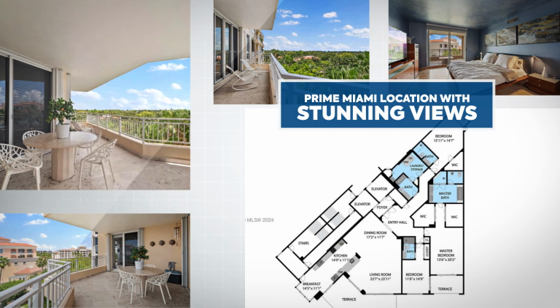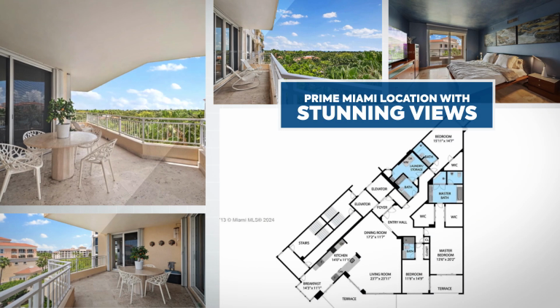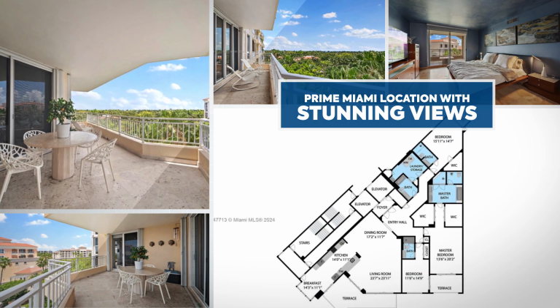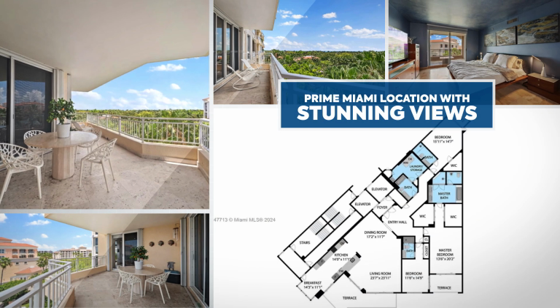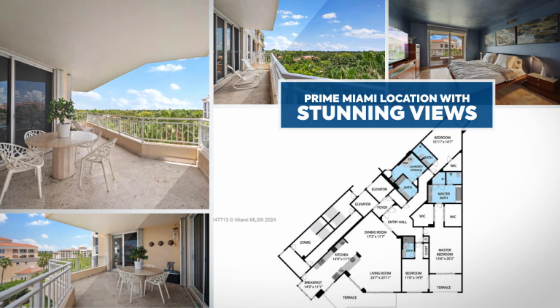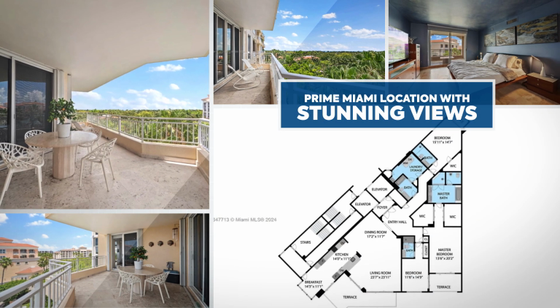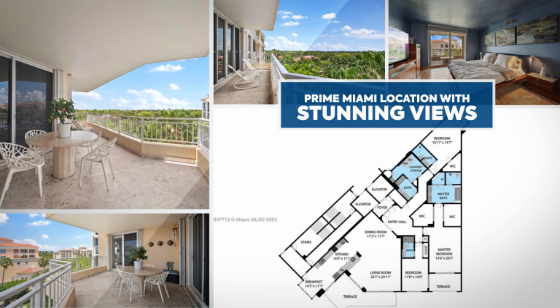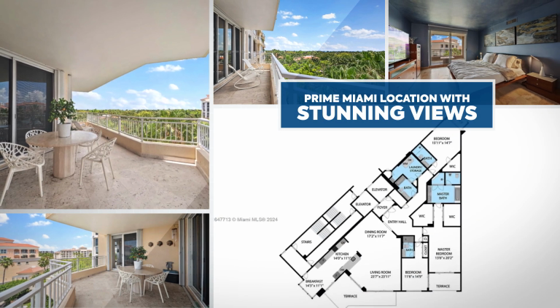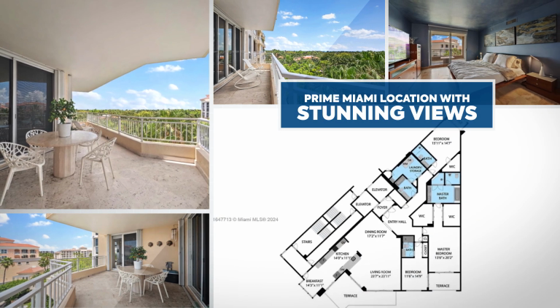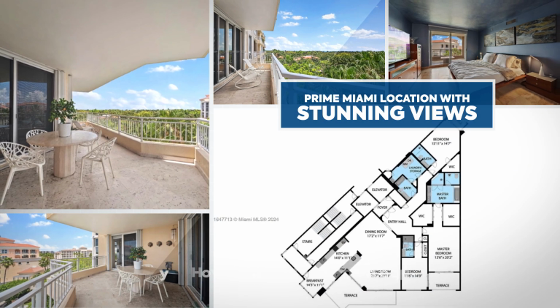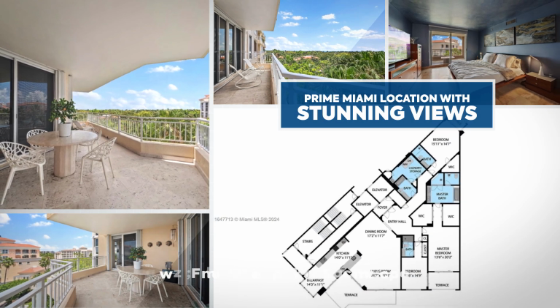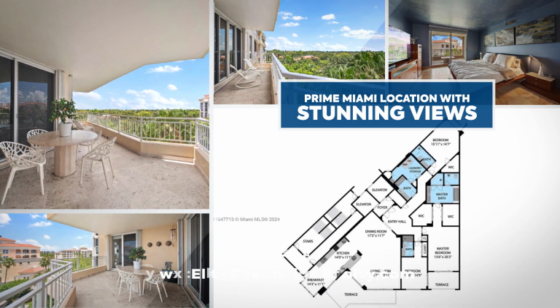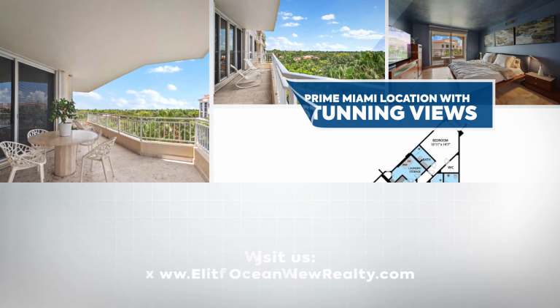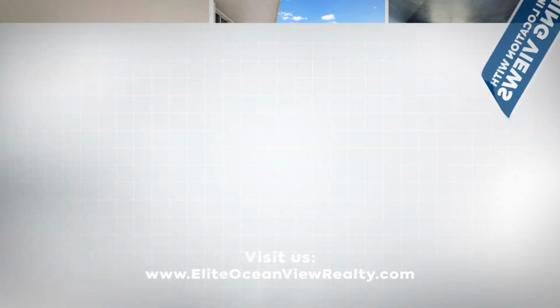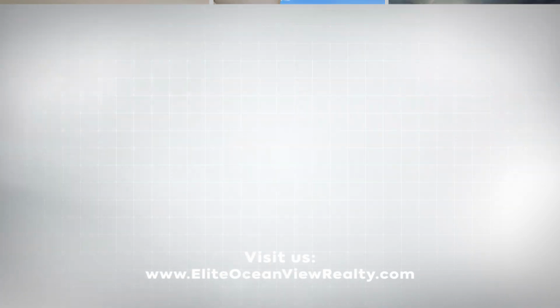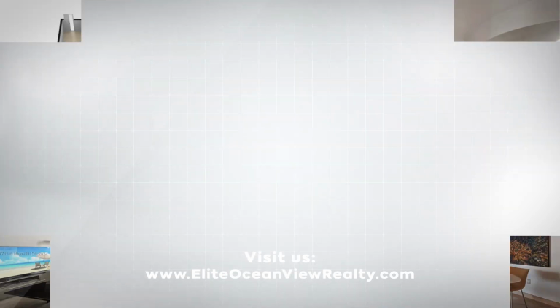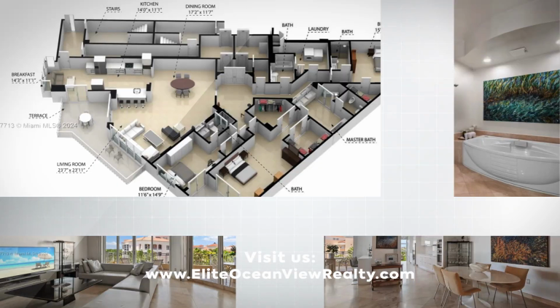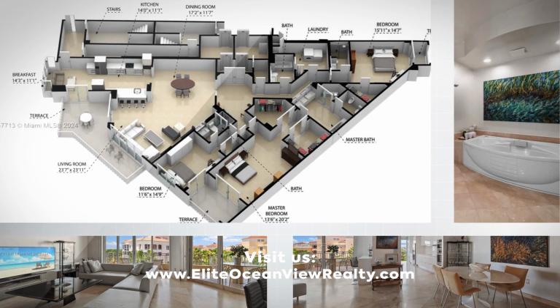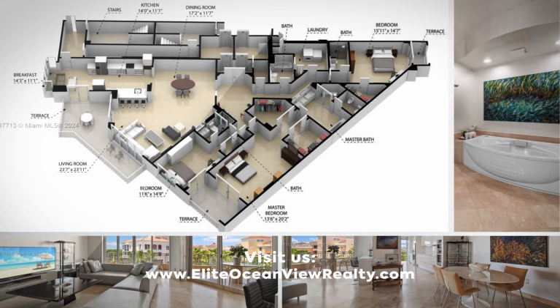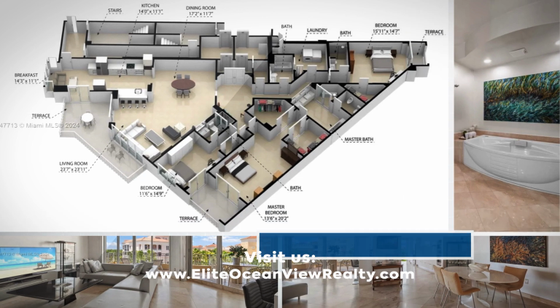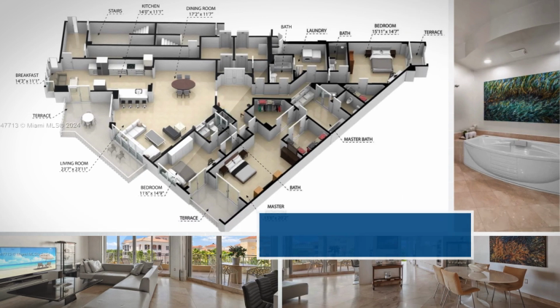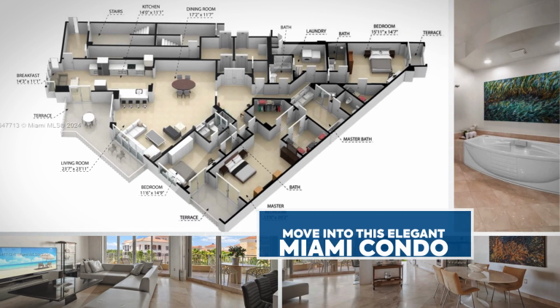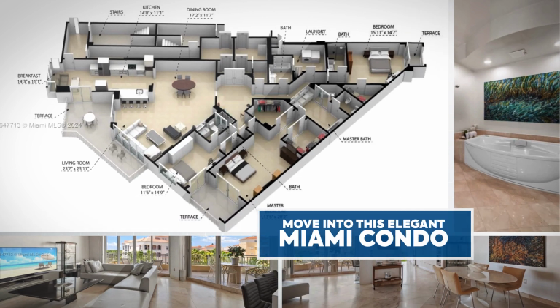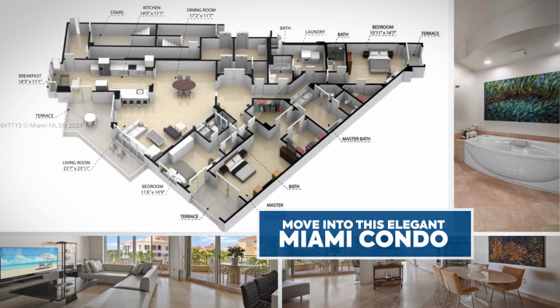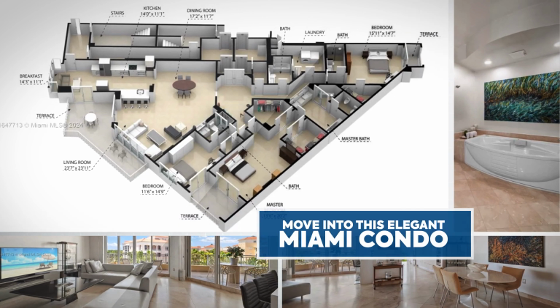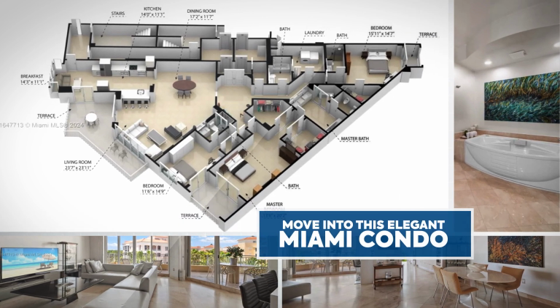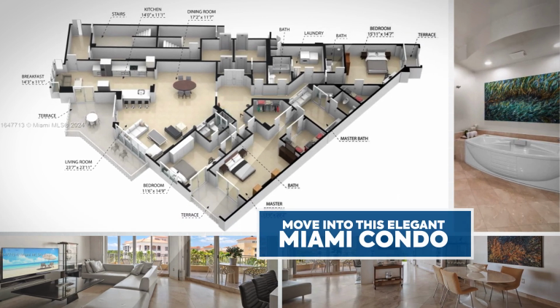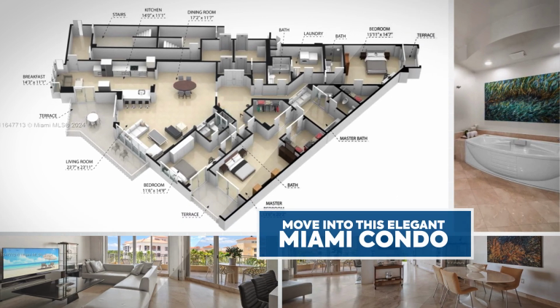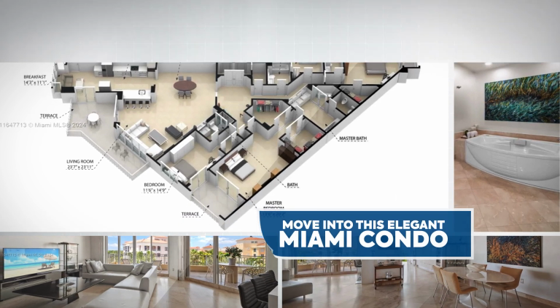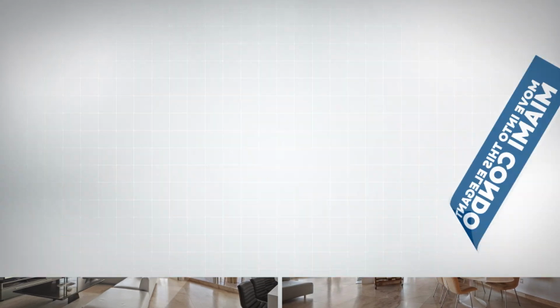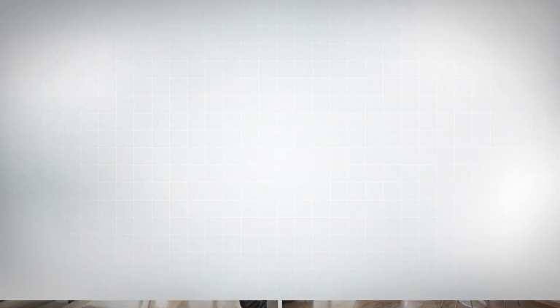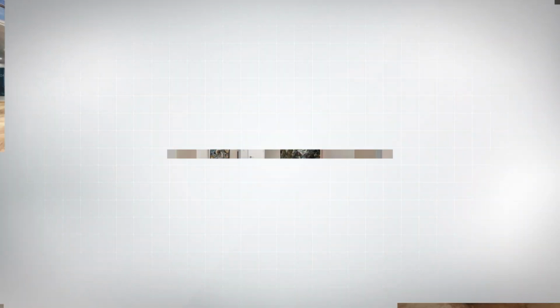Indulge in the spa-like master bathroom, adorned with Kohler Purist fixtures and luxurious finishes.